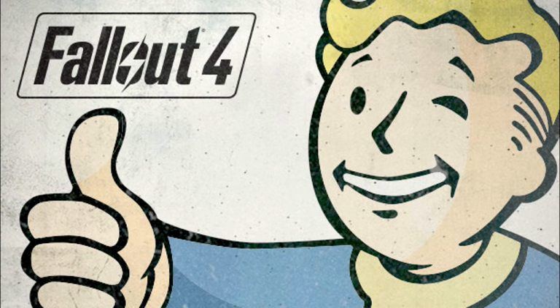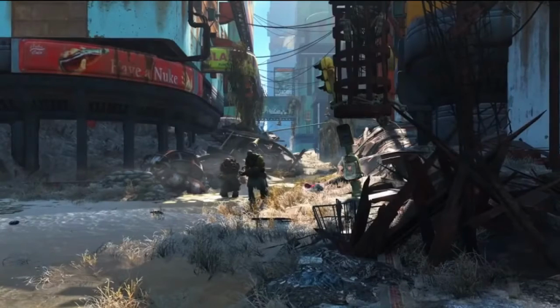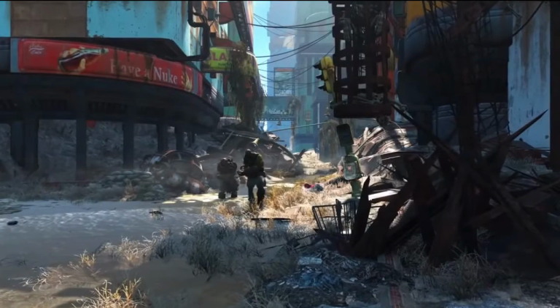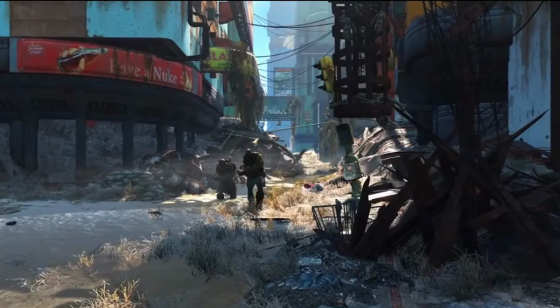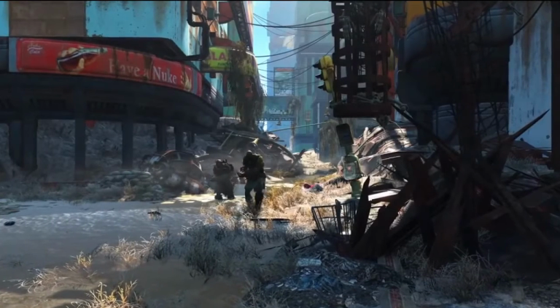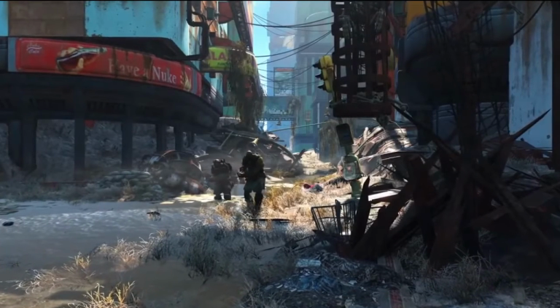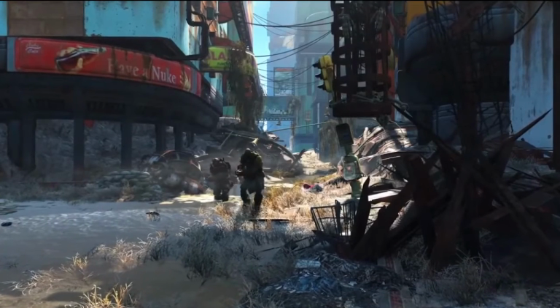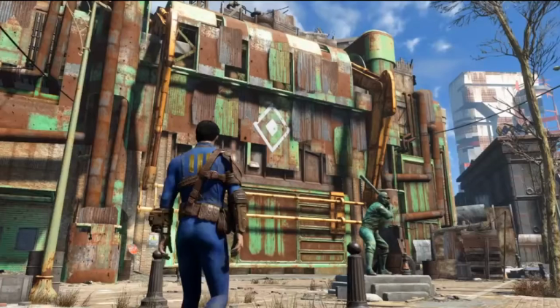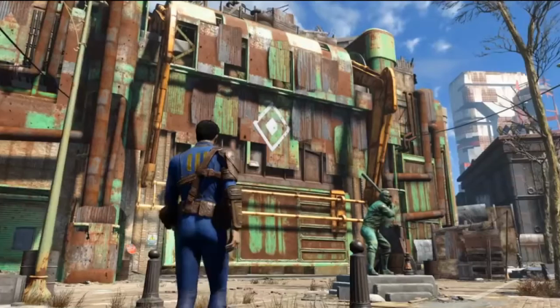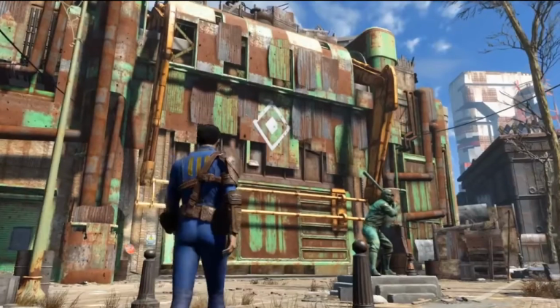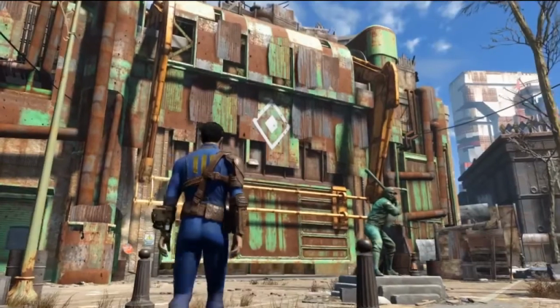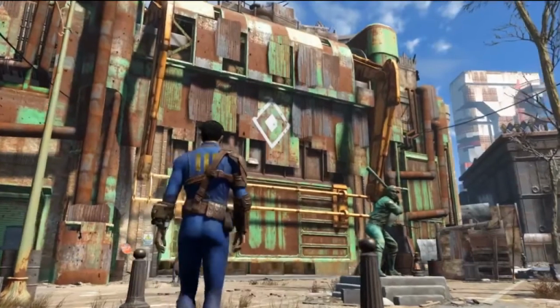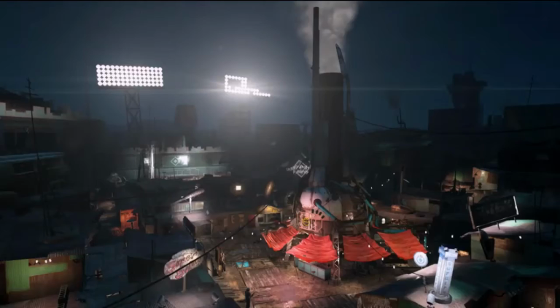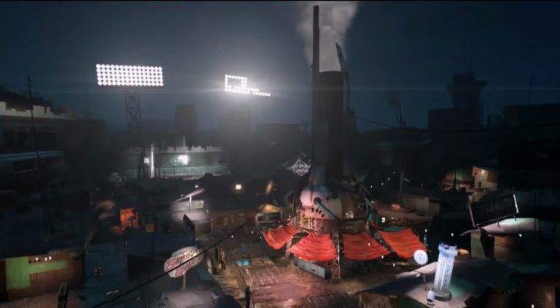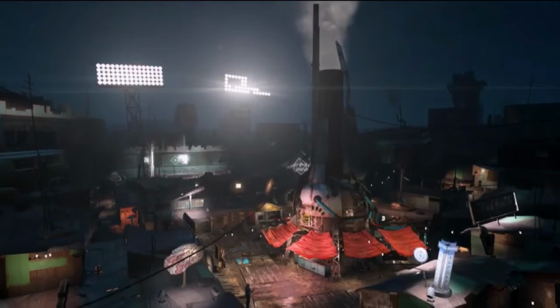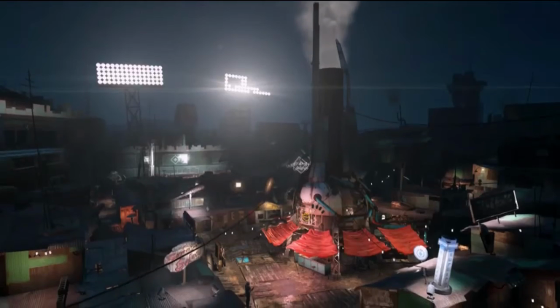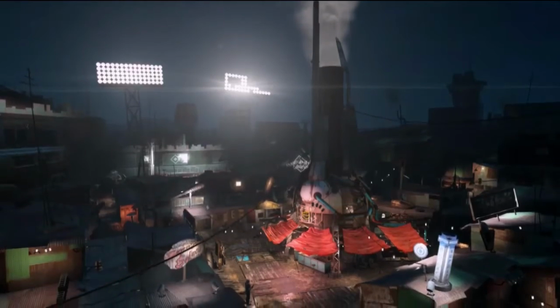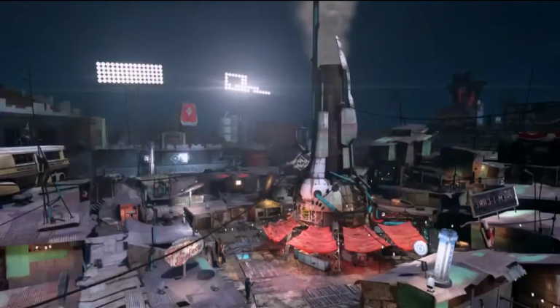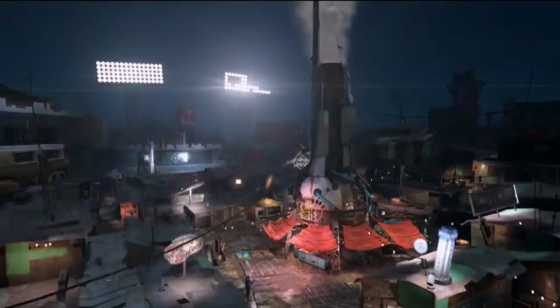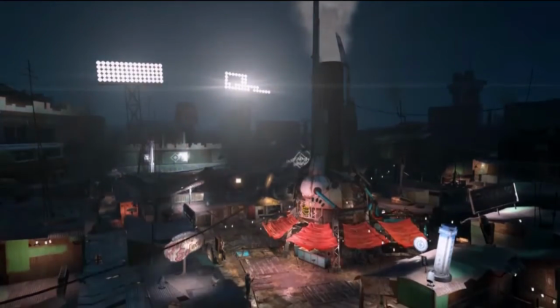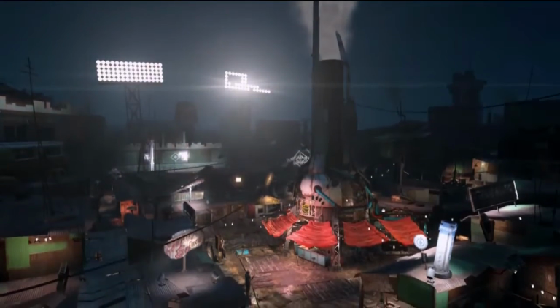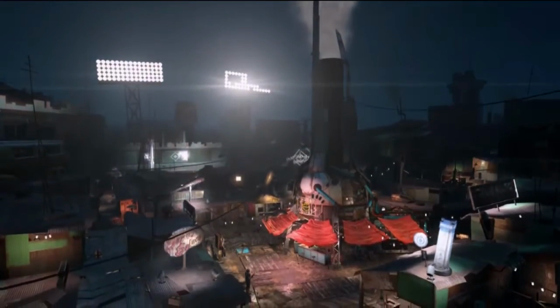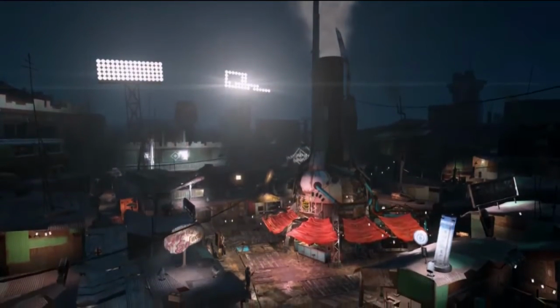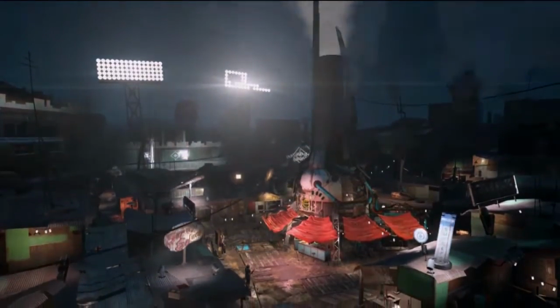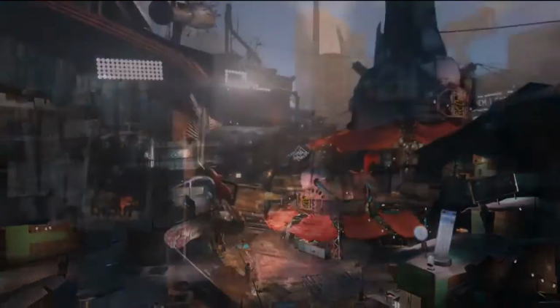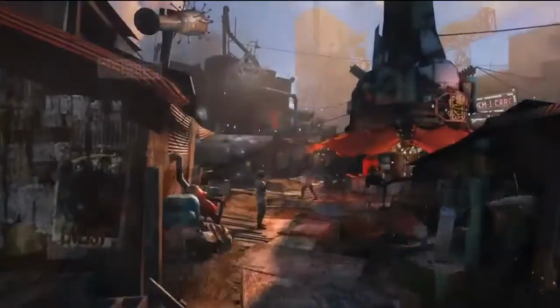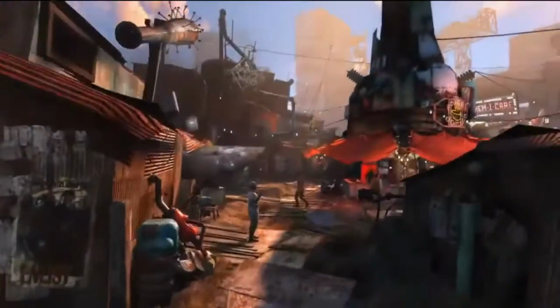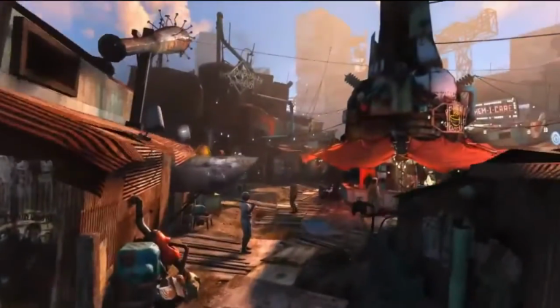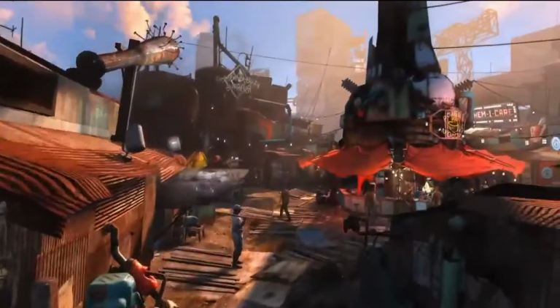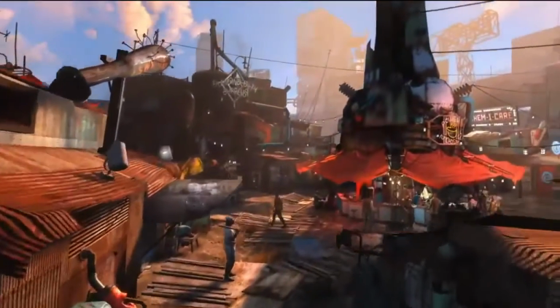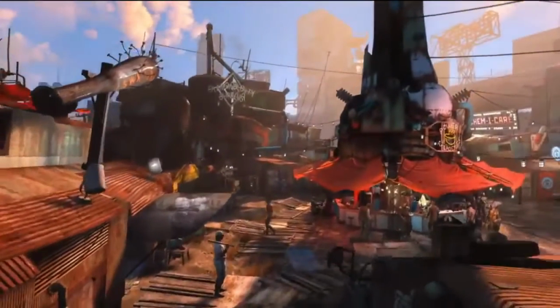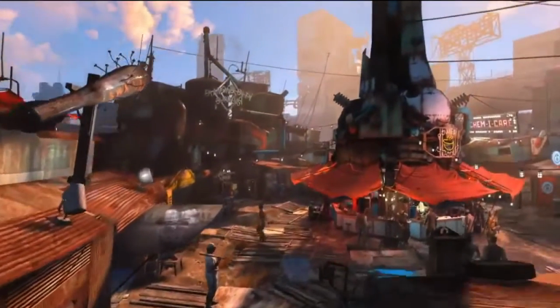This number was actually revealed in the Fallout 3 trailer in 2008, and it's nice to see it back now.